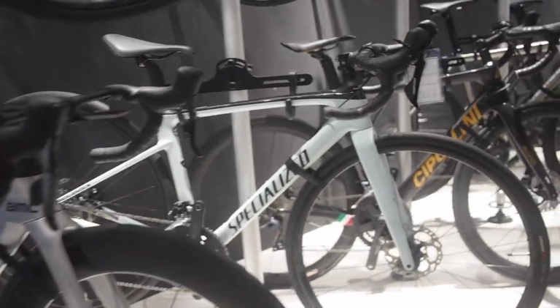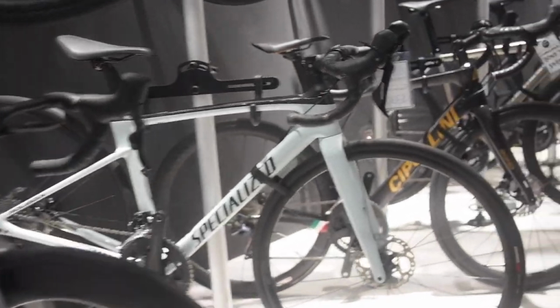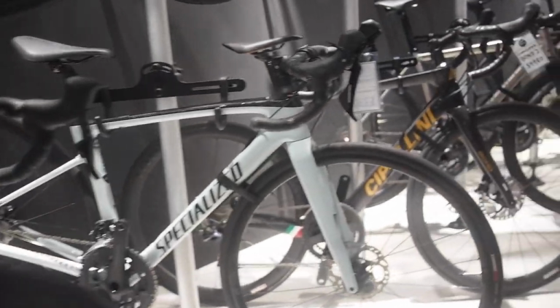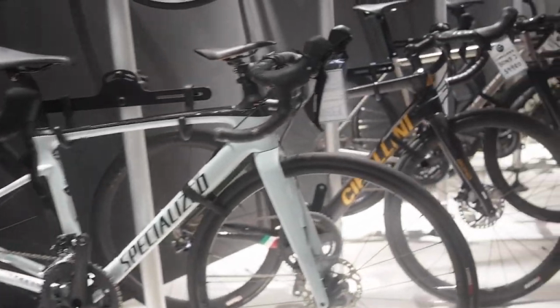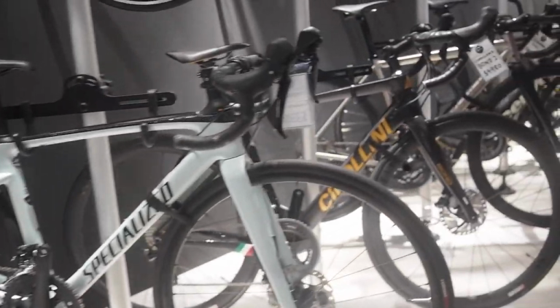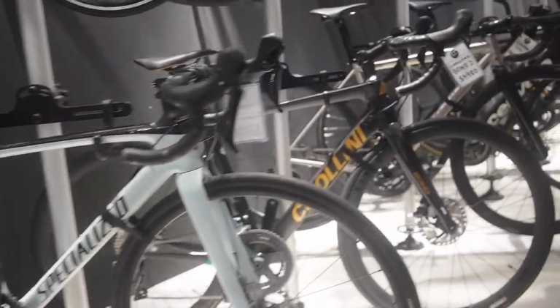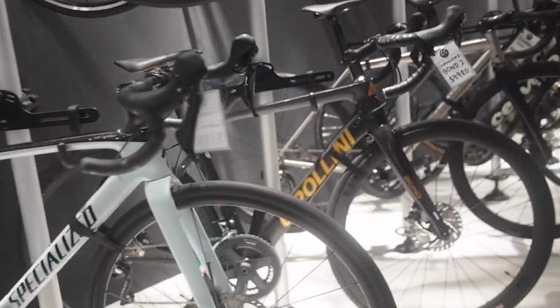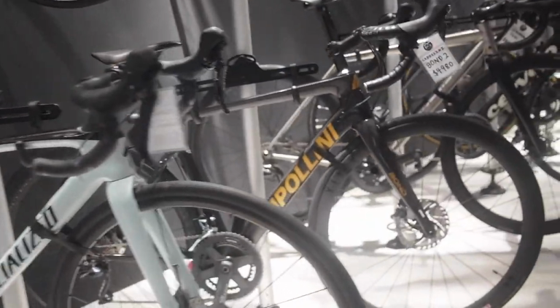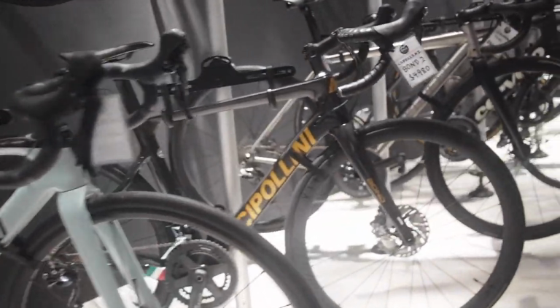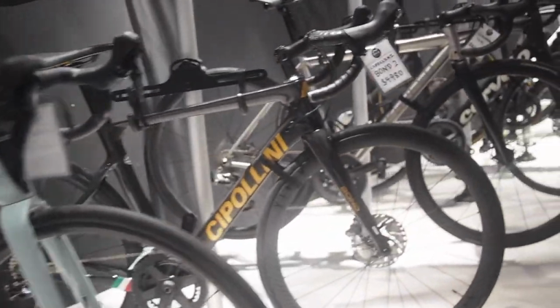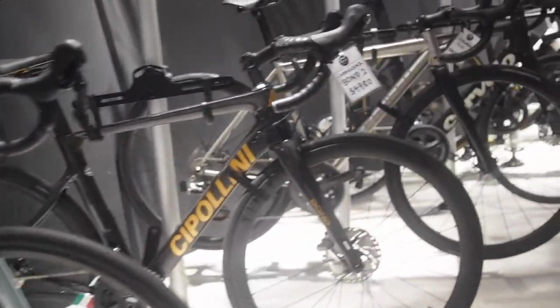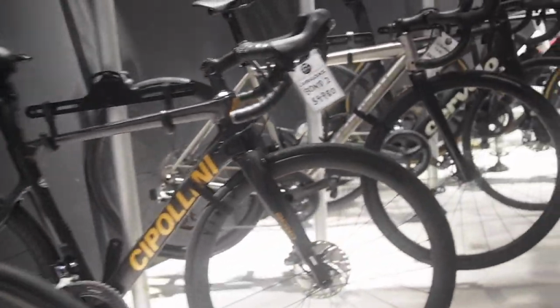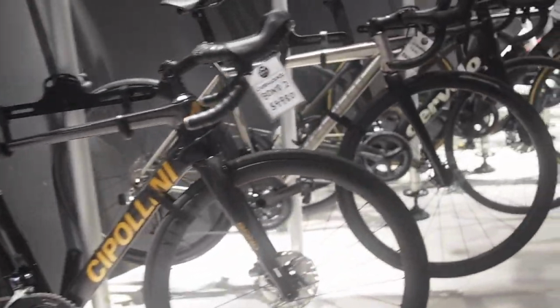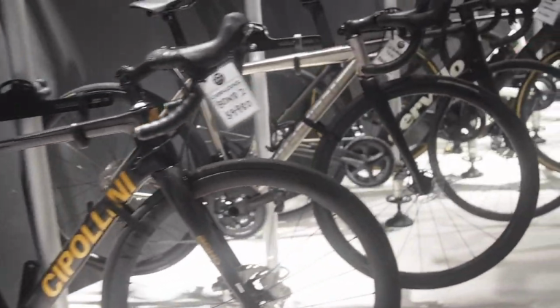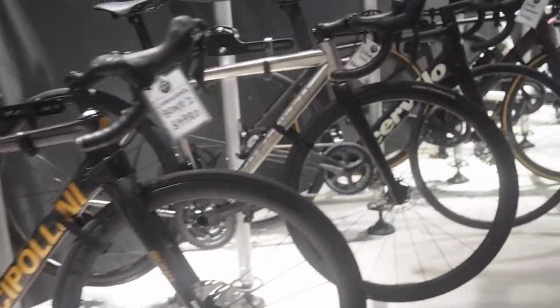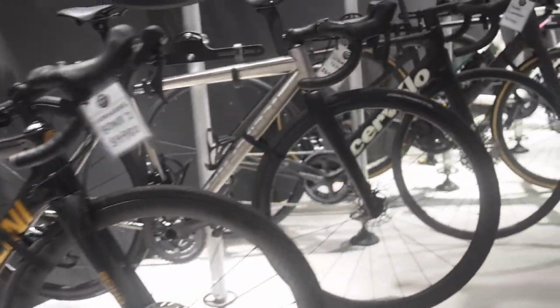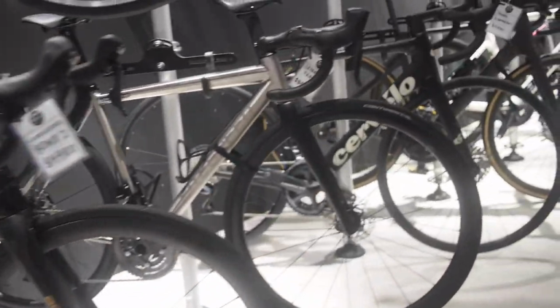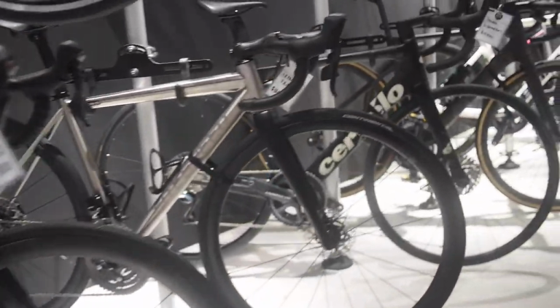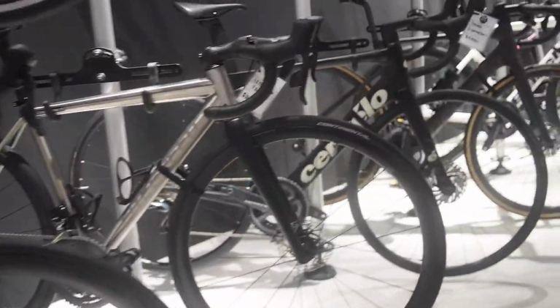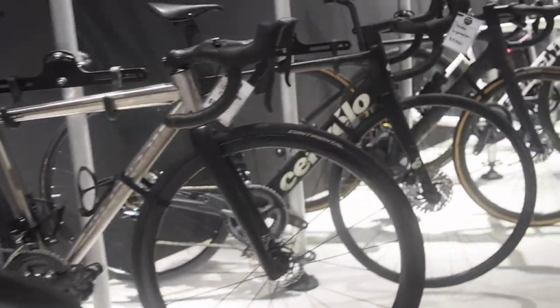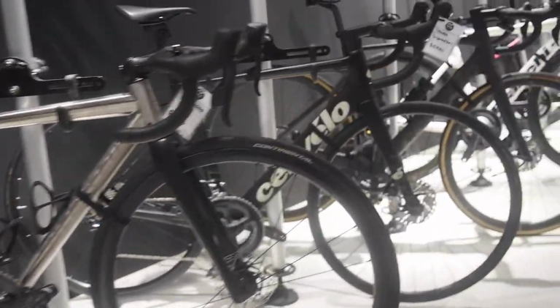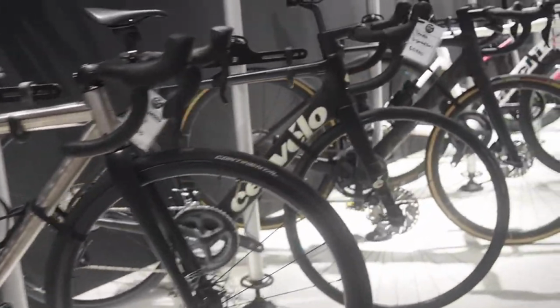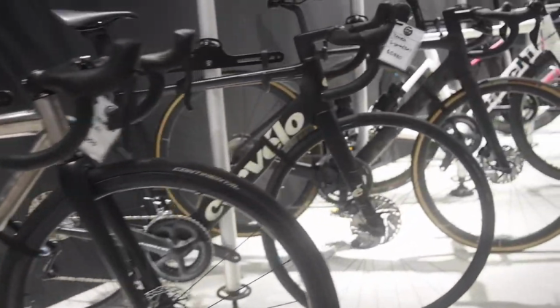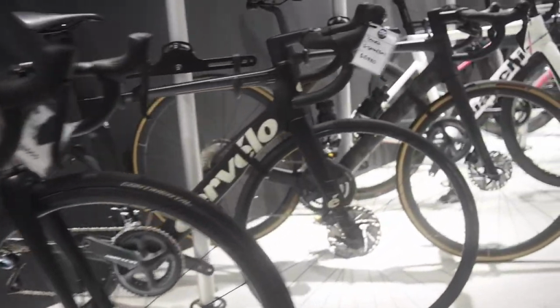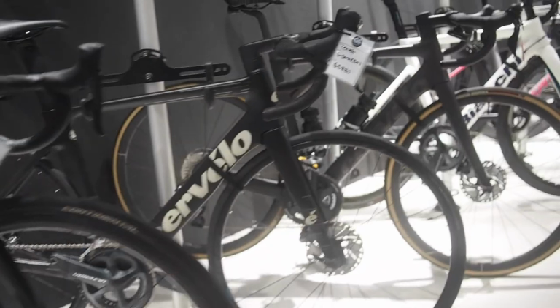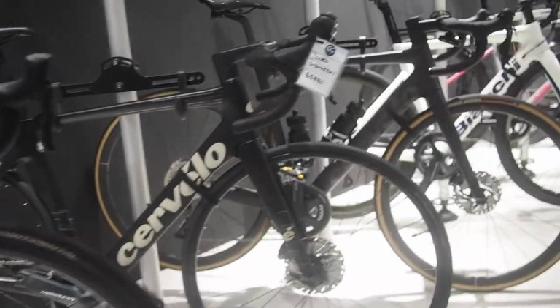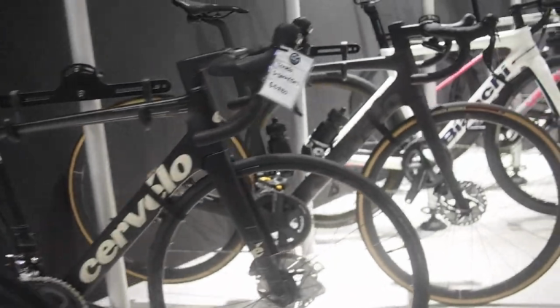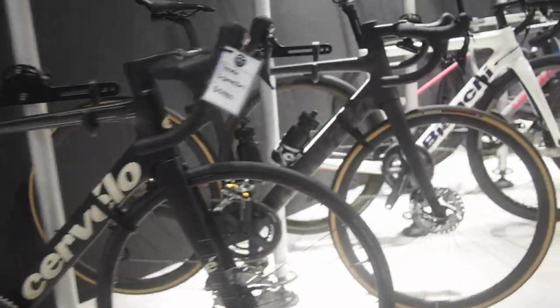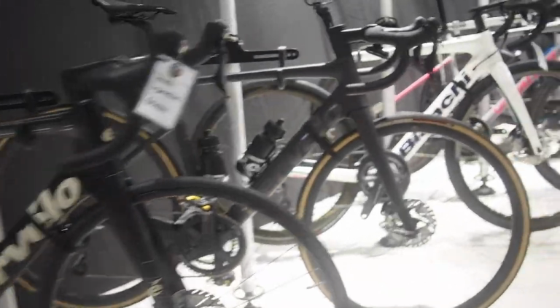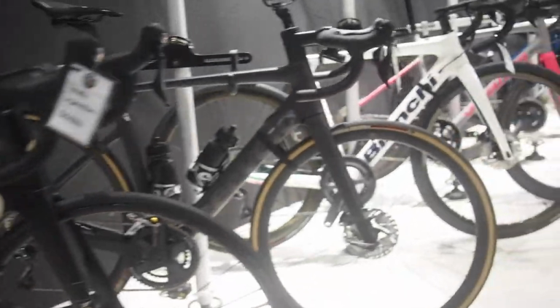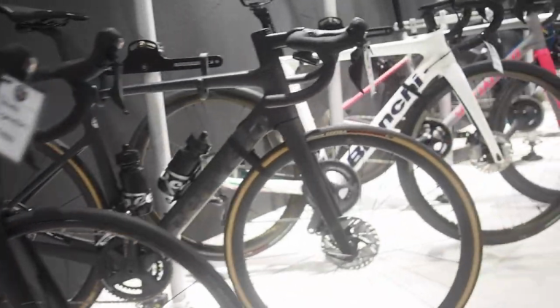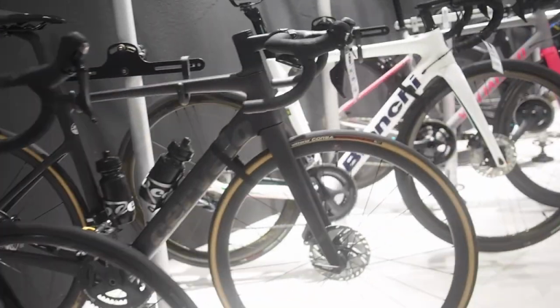Today I'm going to be attempting to guide you through the process of choosing and purchasing your first road bike.